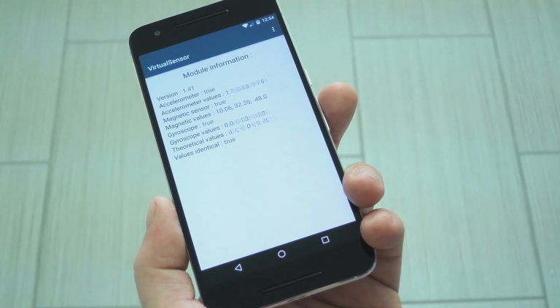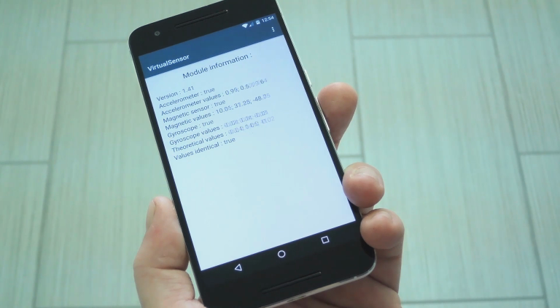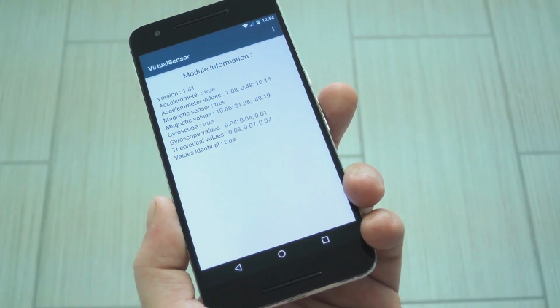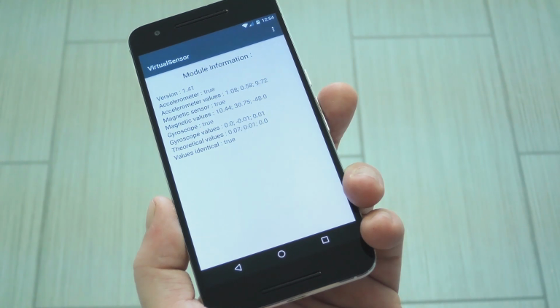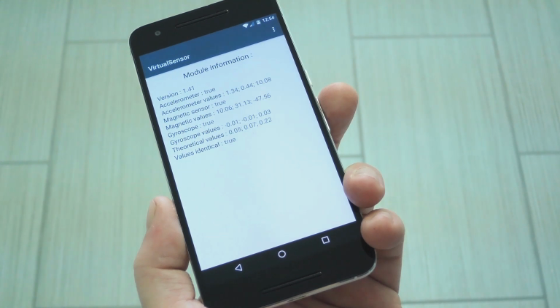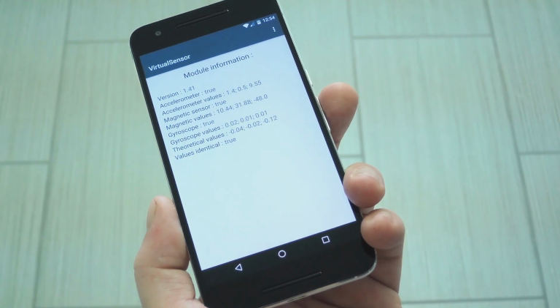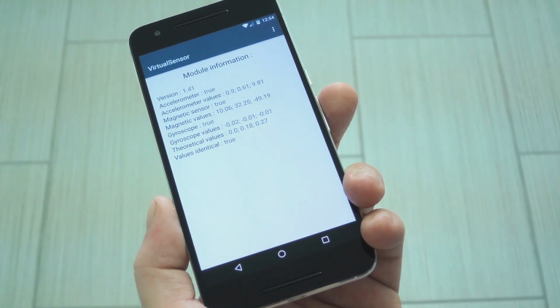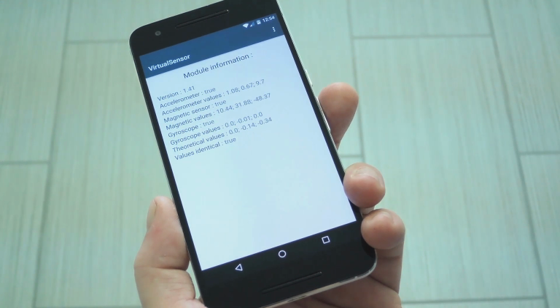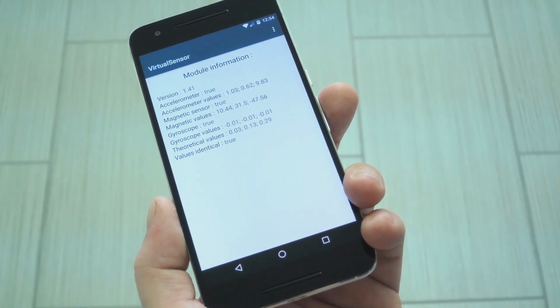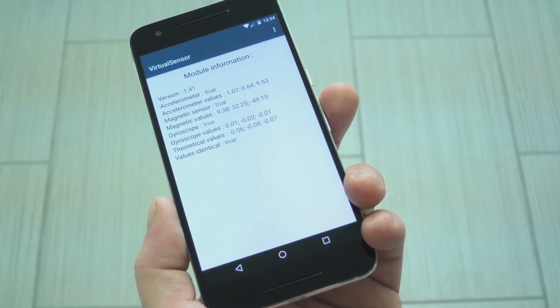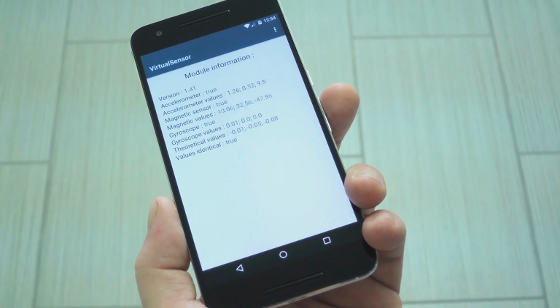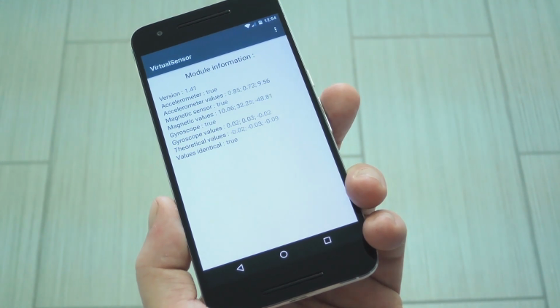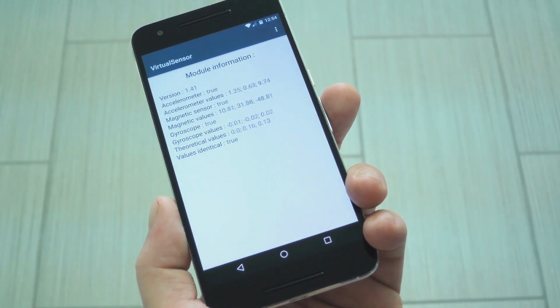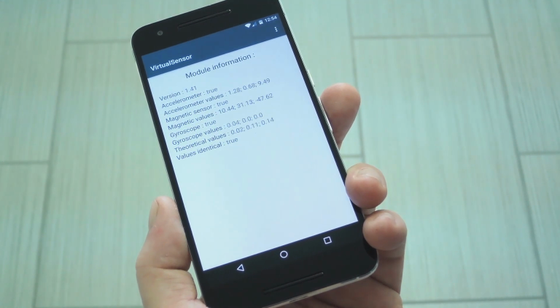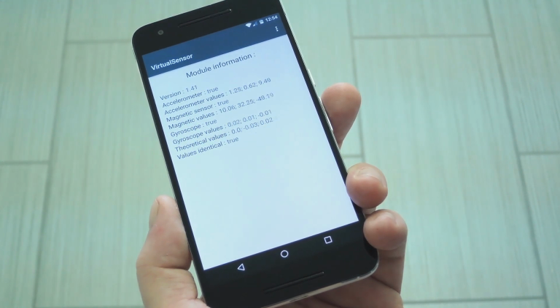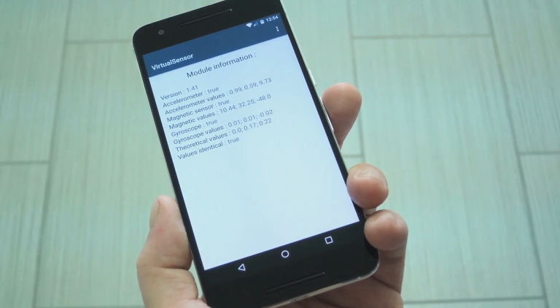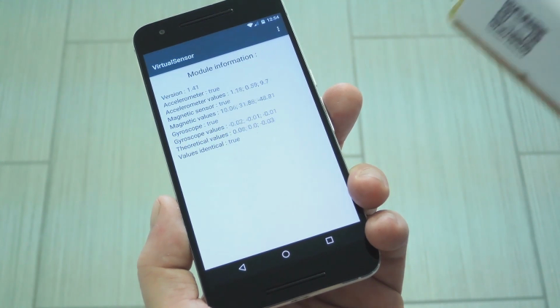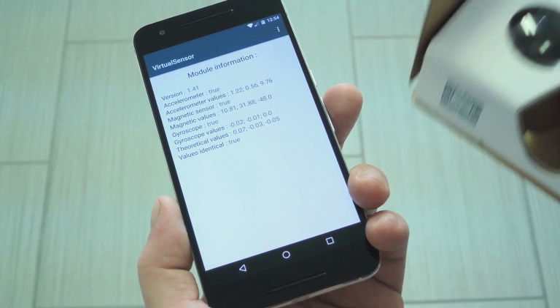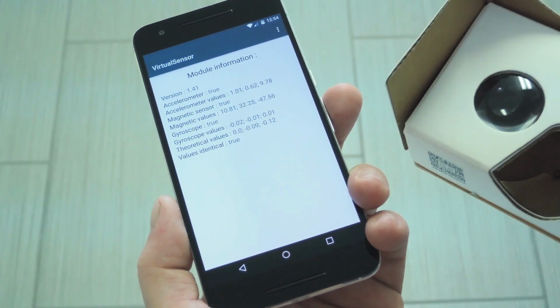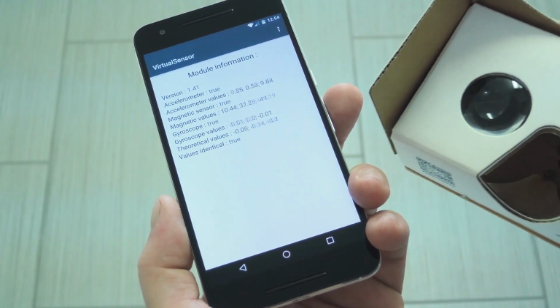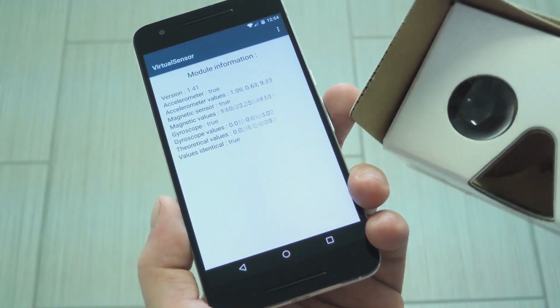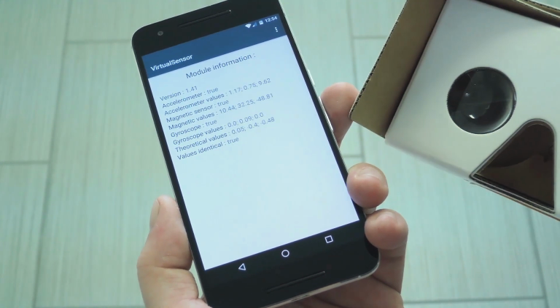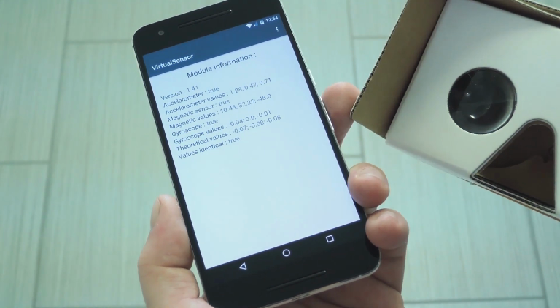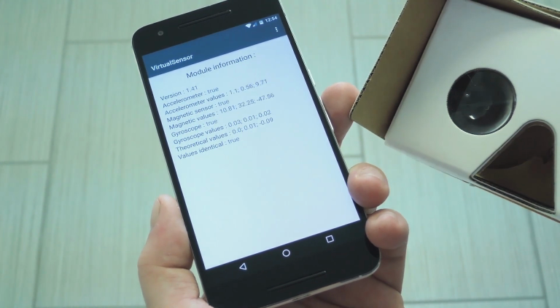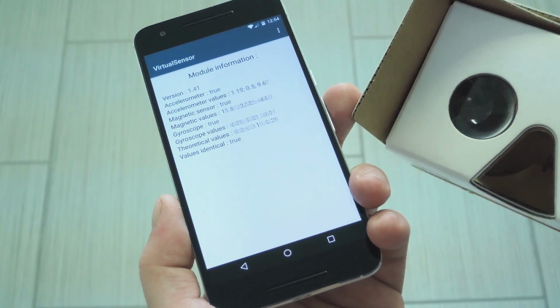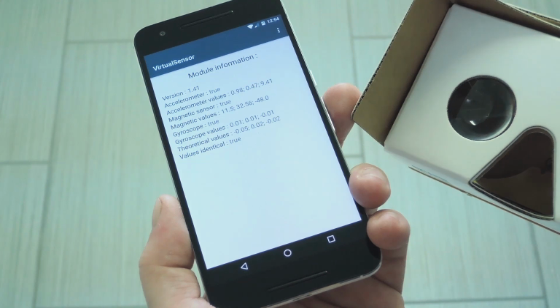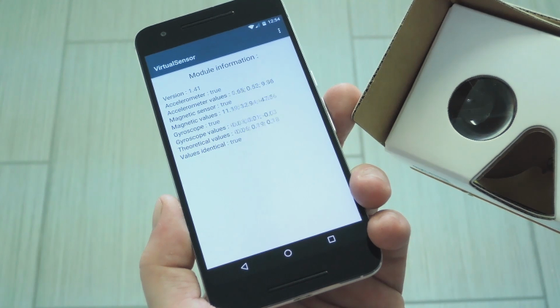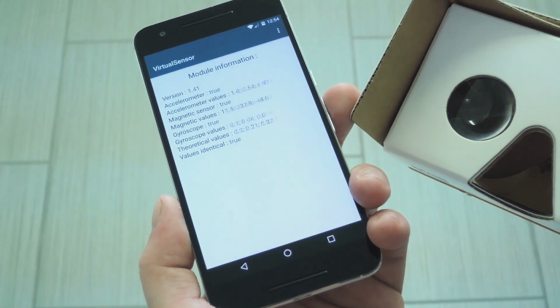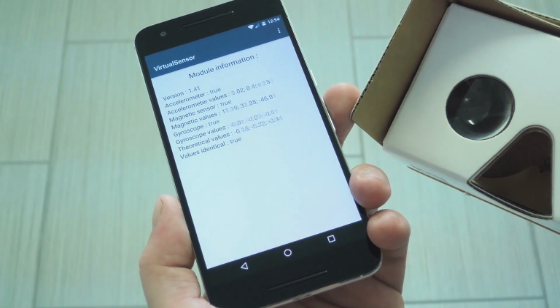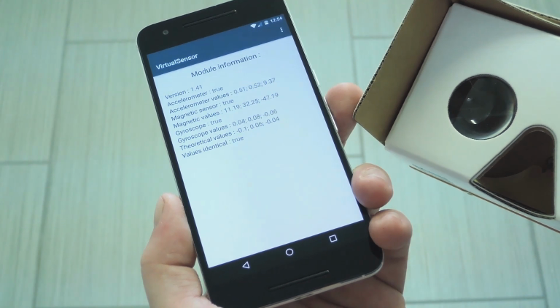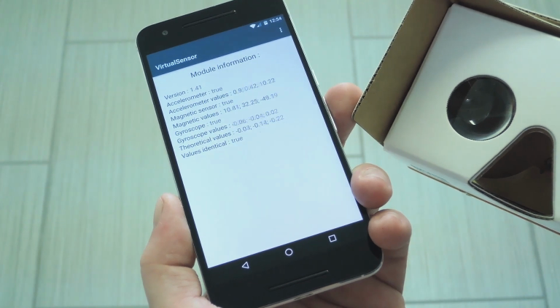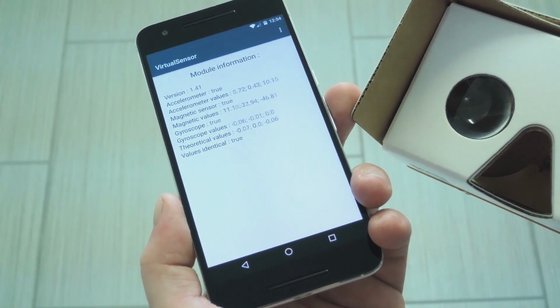Hey, what's up everybody? It's Talos with Gadget Hacks, and today I'm going to show you how to use apps like Google Cardboard and Photosphere if your phone doesn't have a gyroscope.